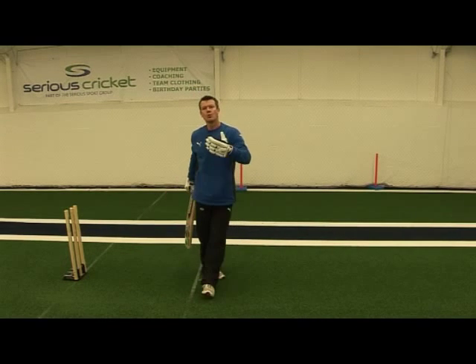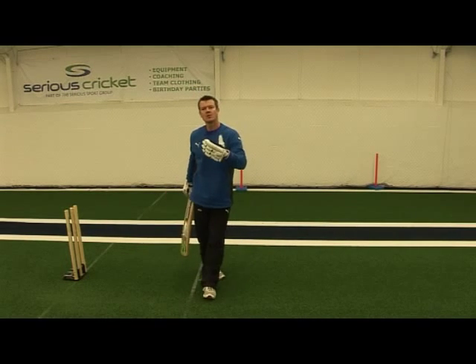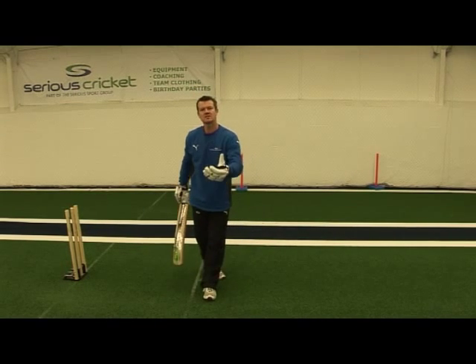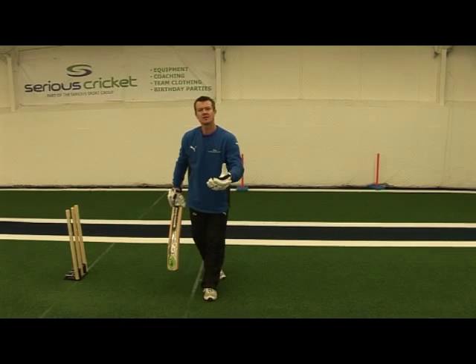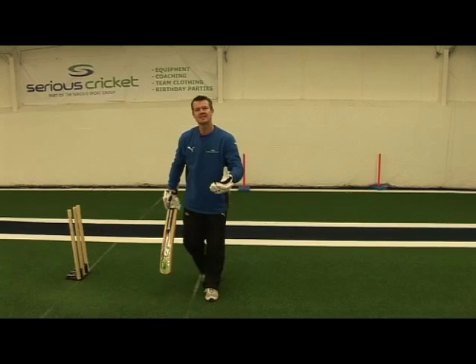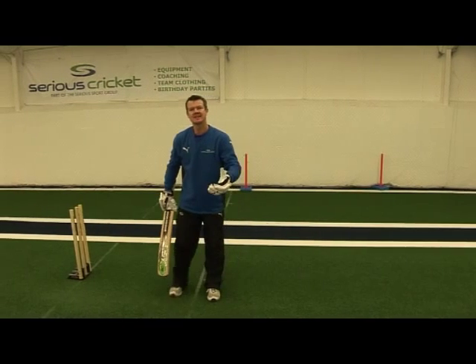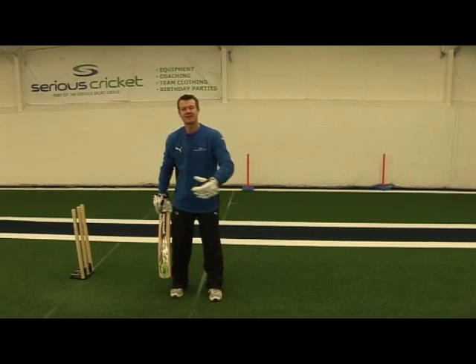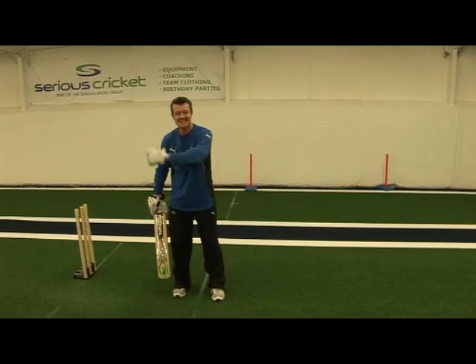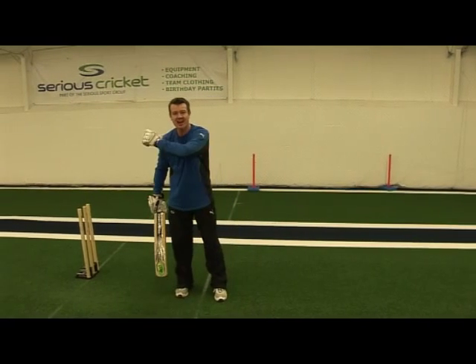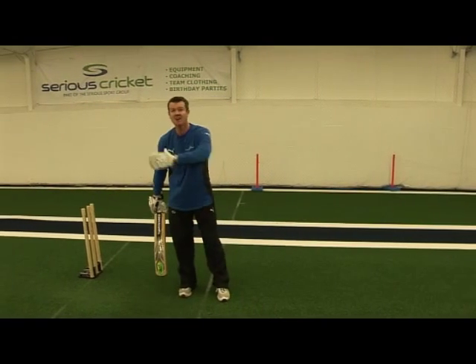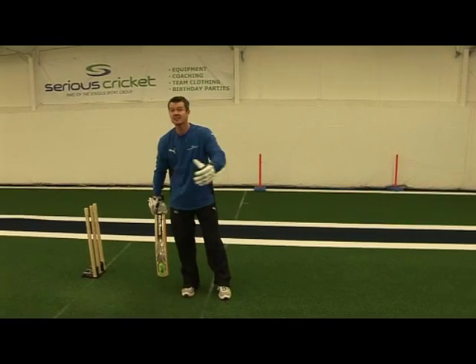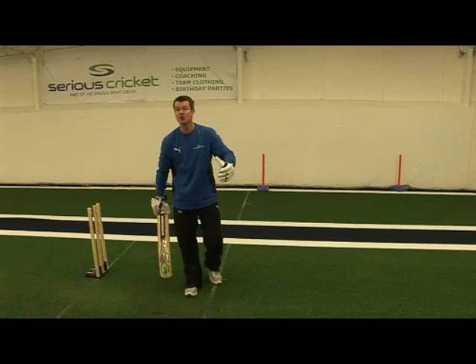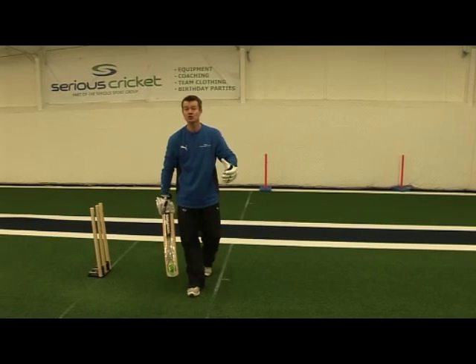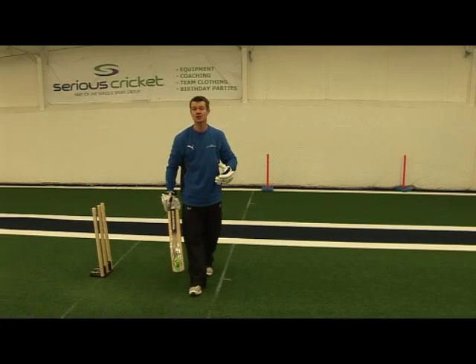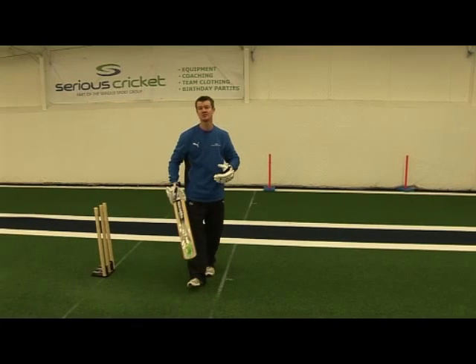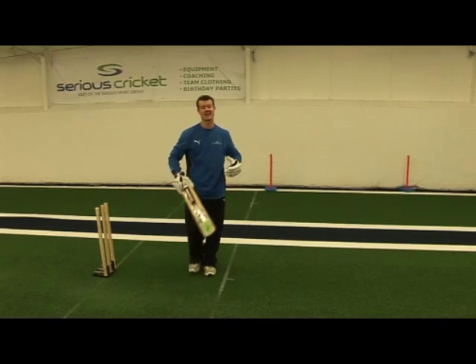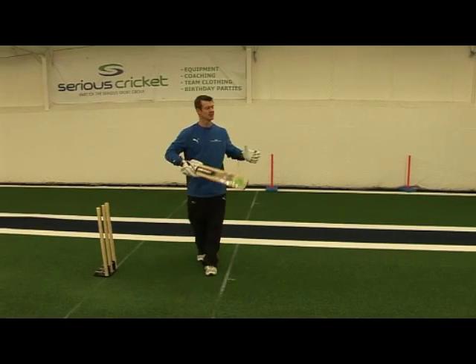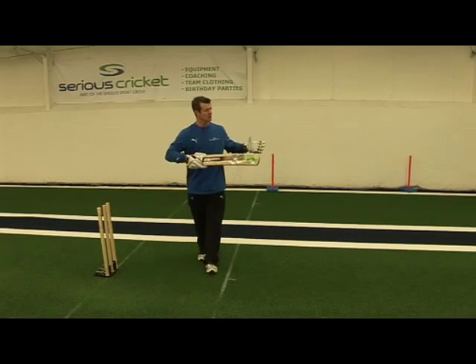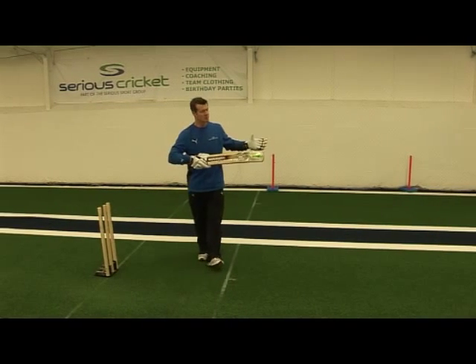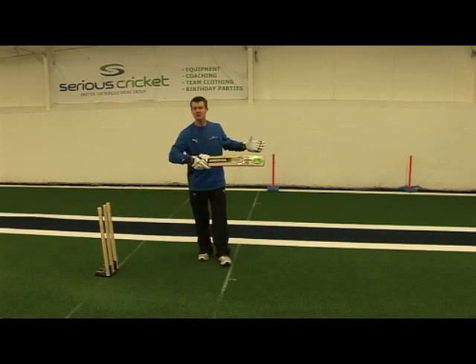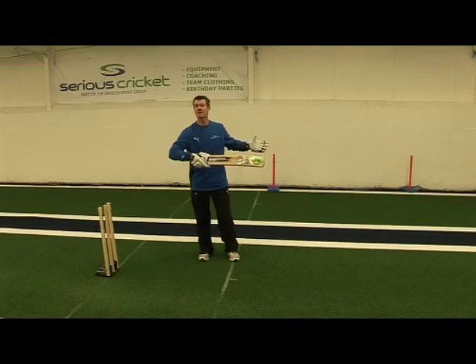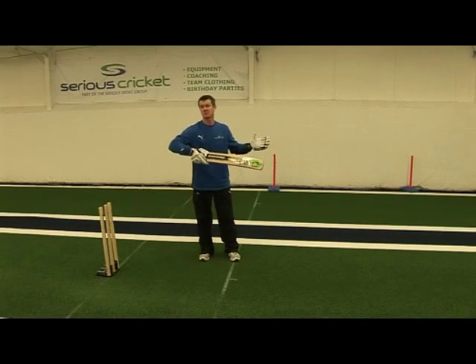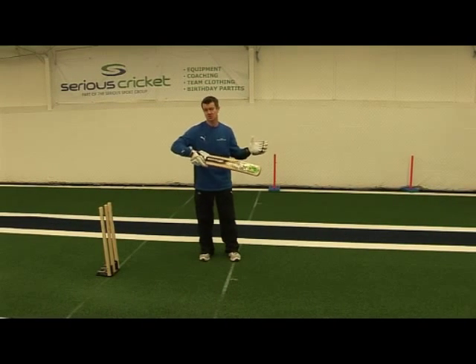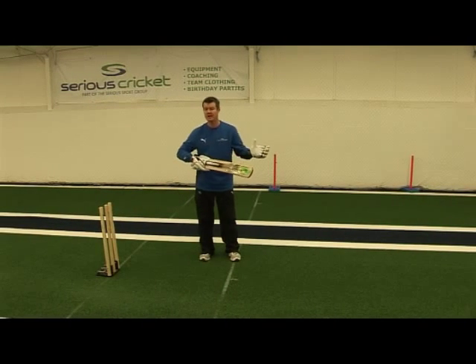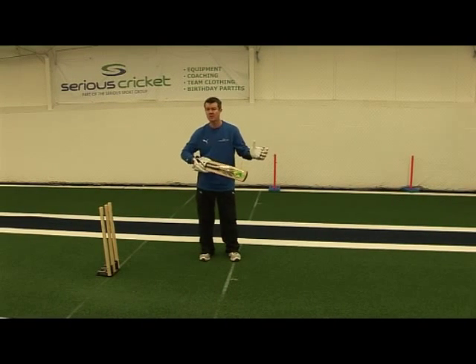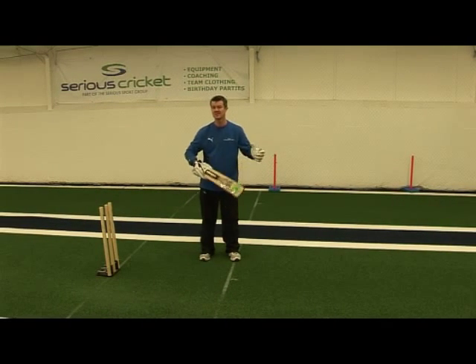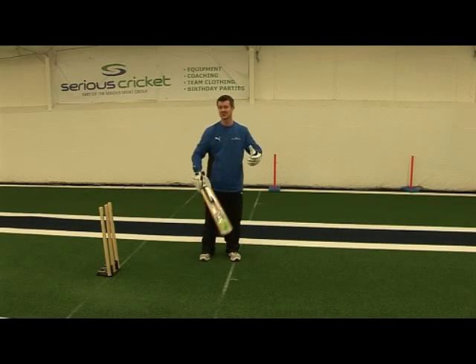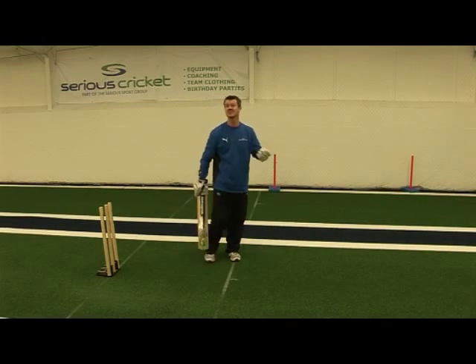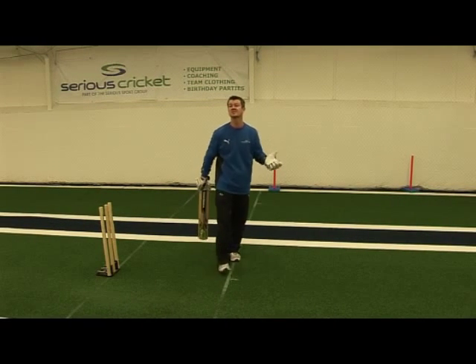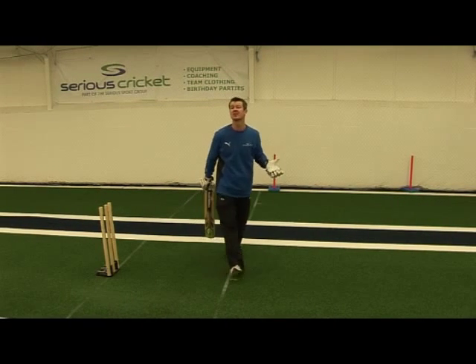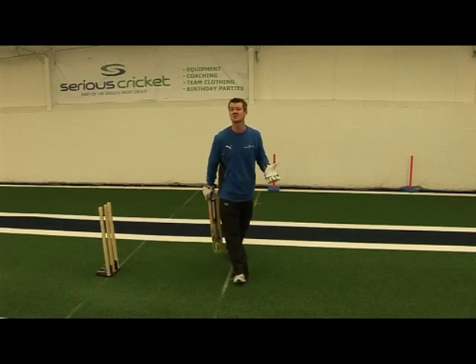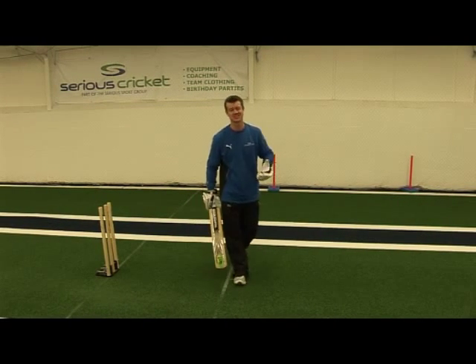Once you've got the idea of hitting high to low with good contact, we move from the square on position into a side on position. It's a side on game.